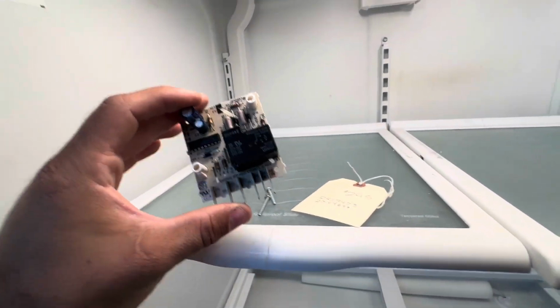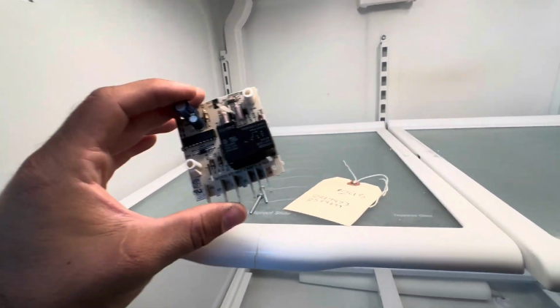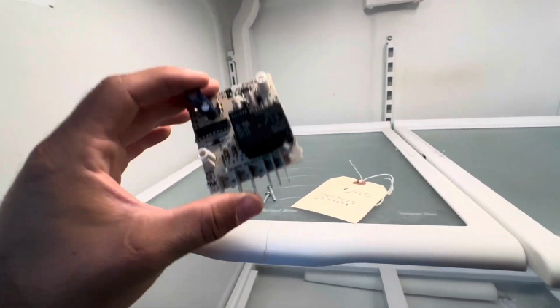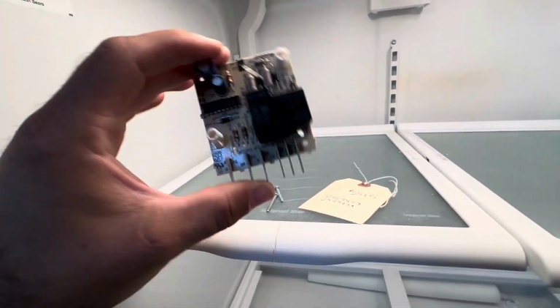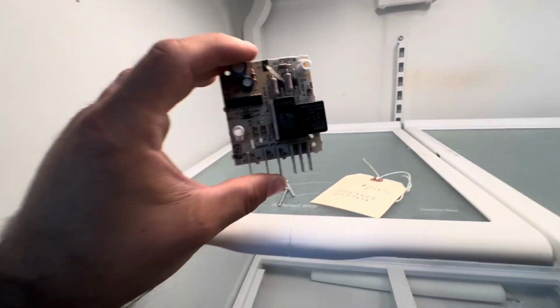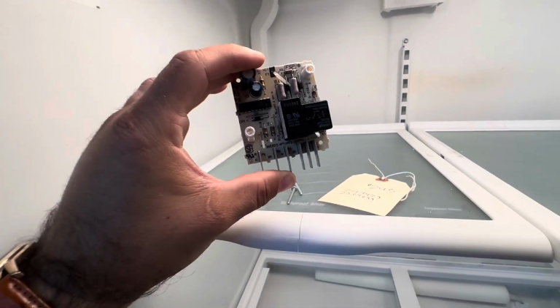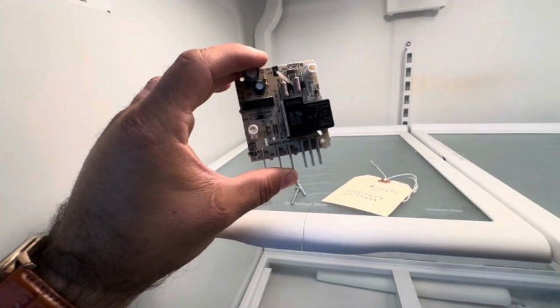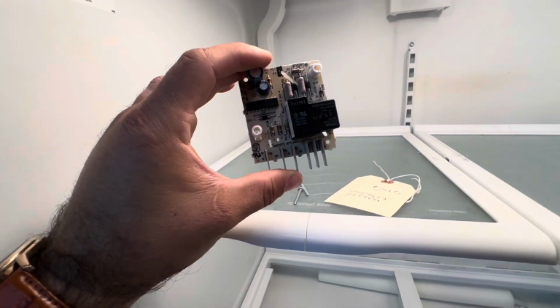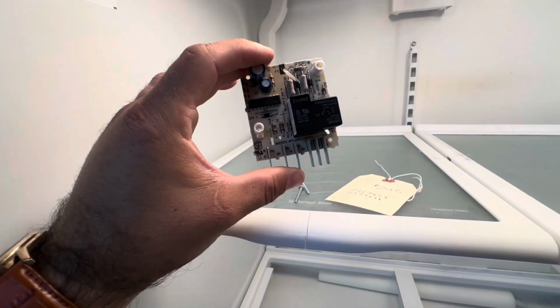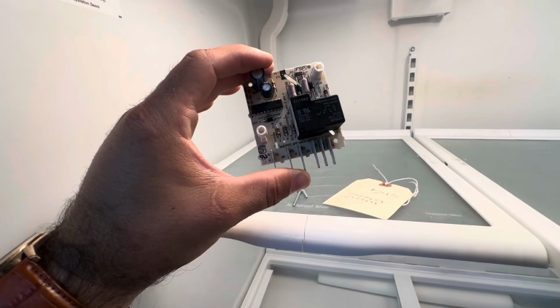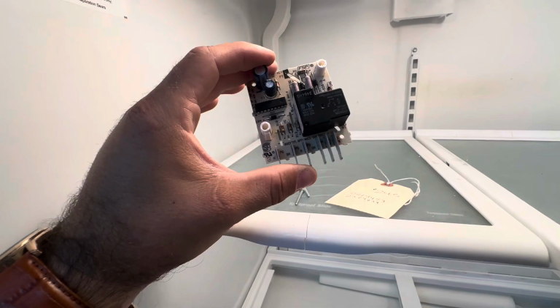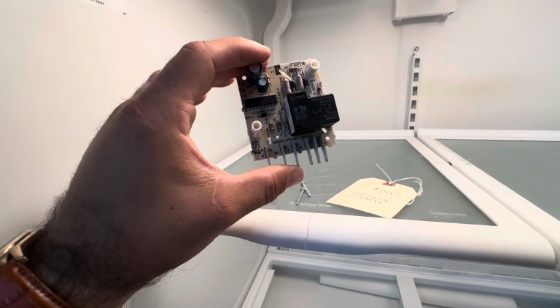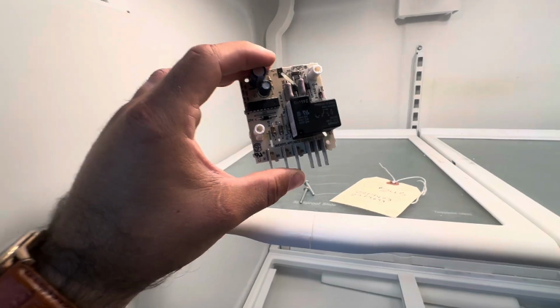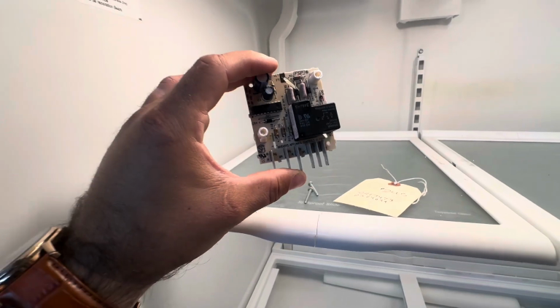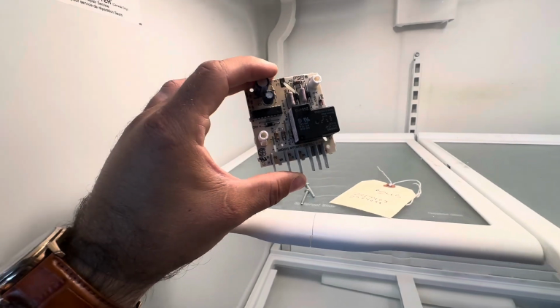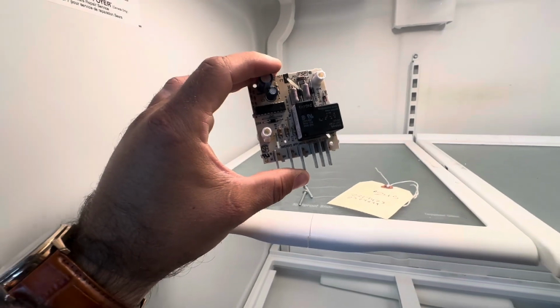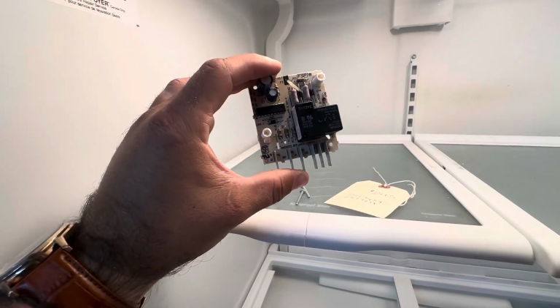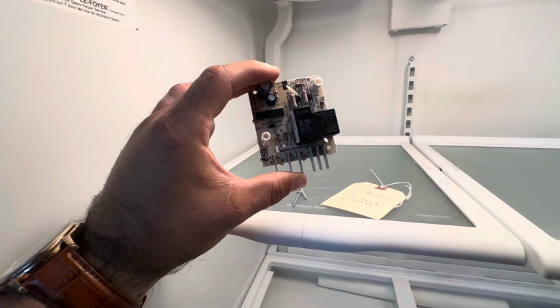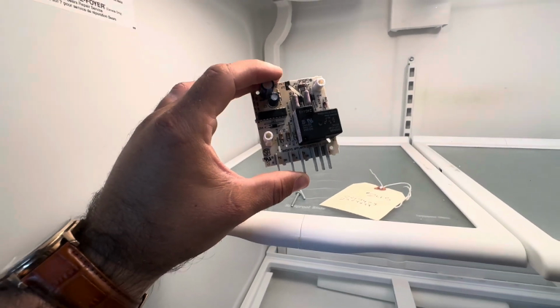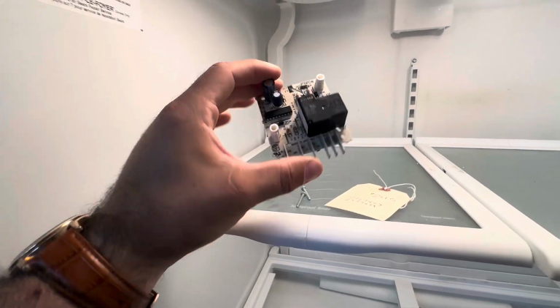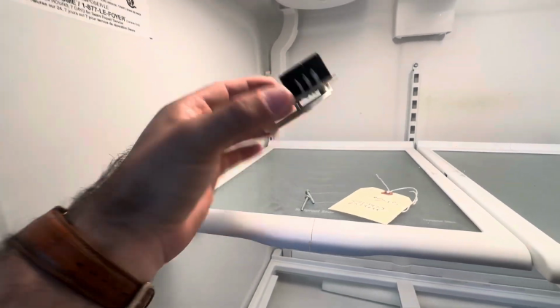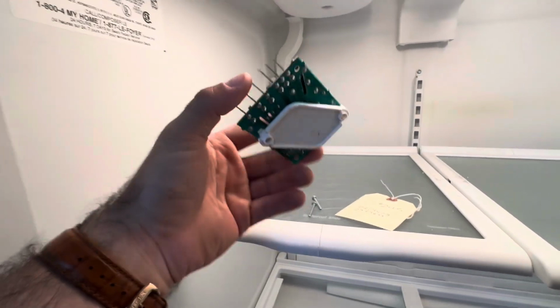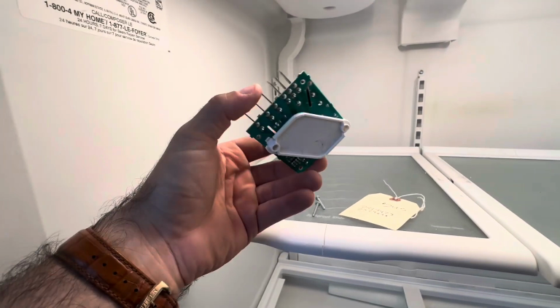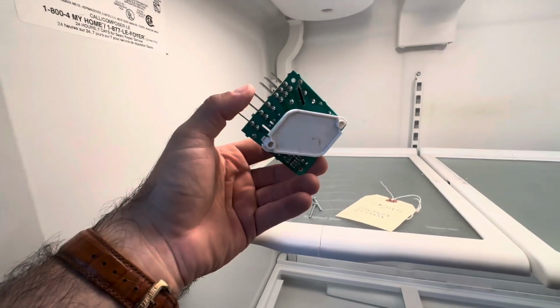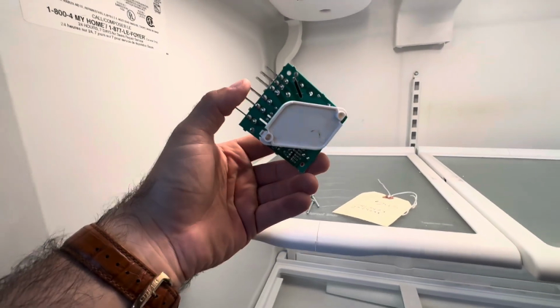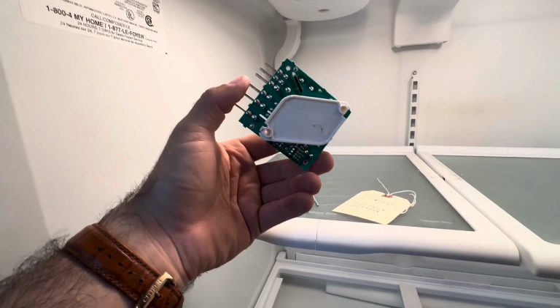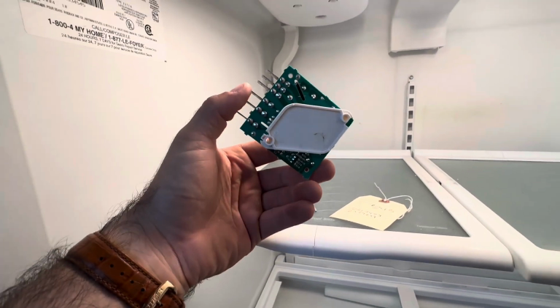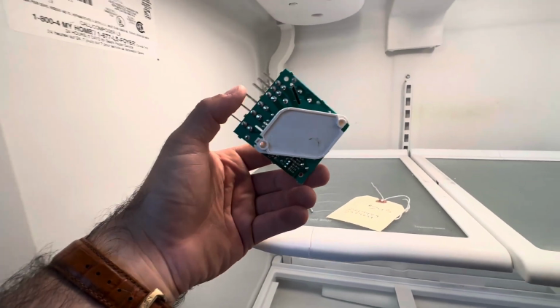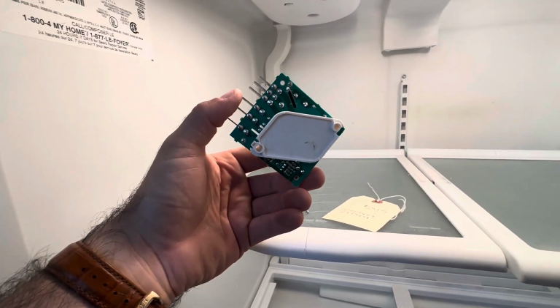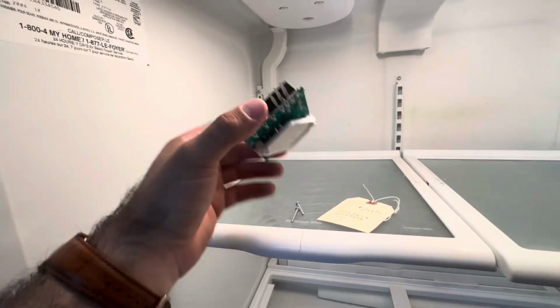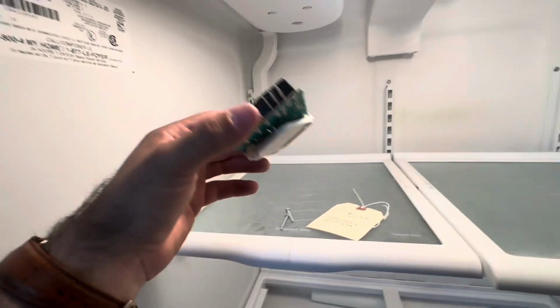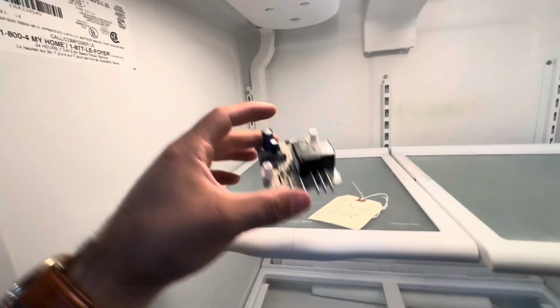I'm sure people have seen how to put these things in to force defrost, but we're going to do it anyway.